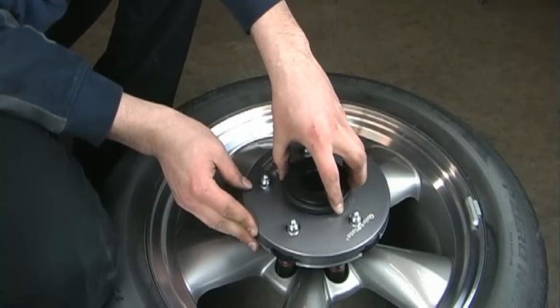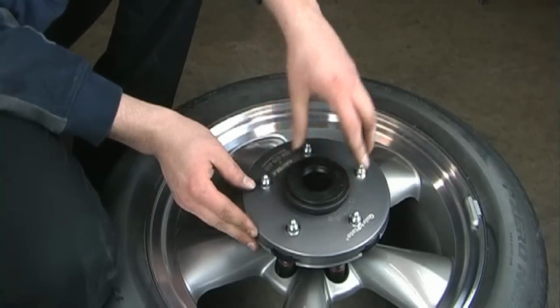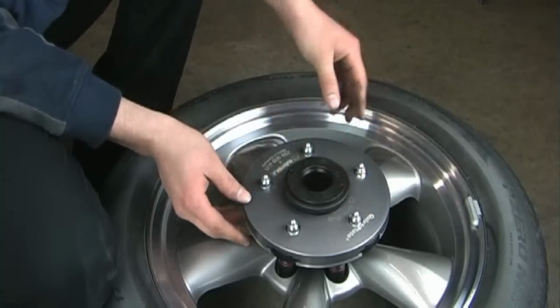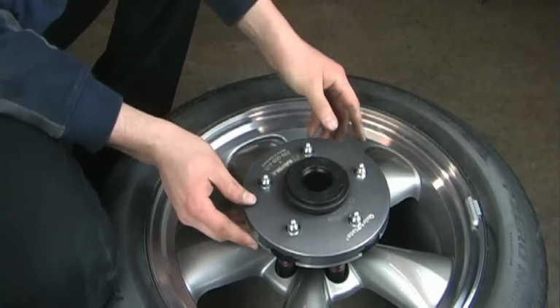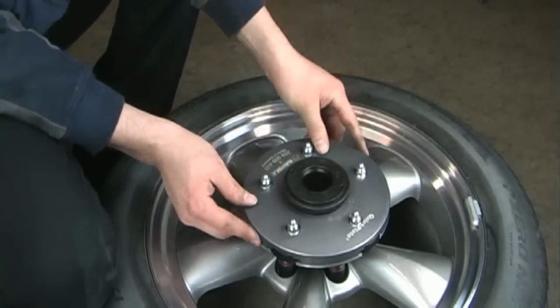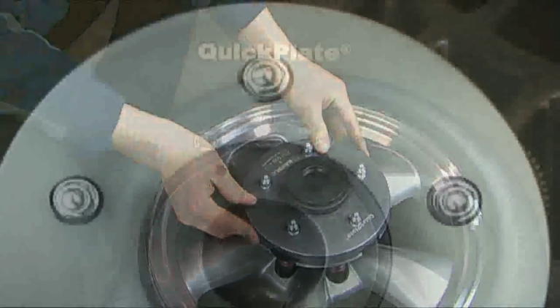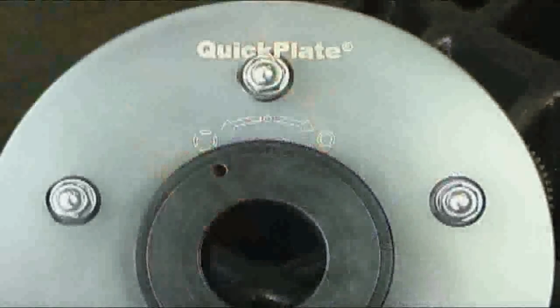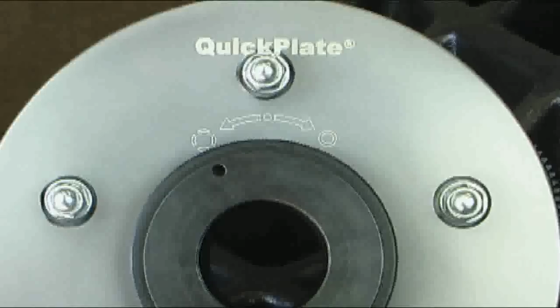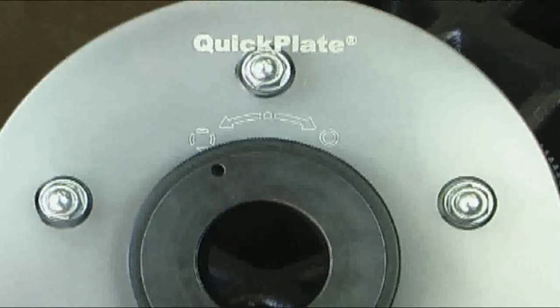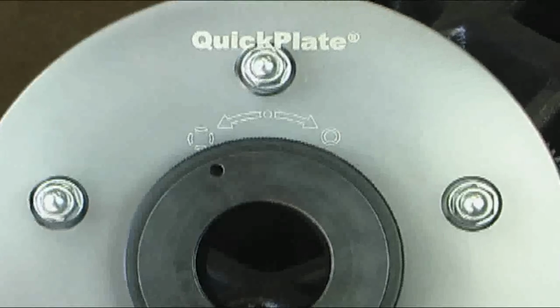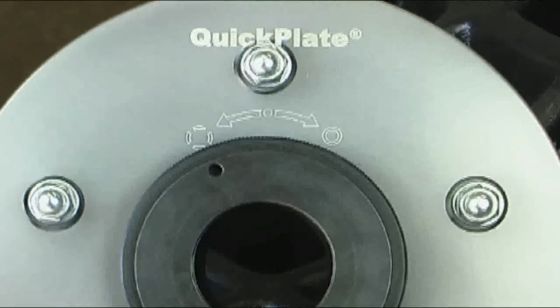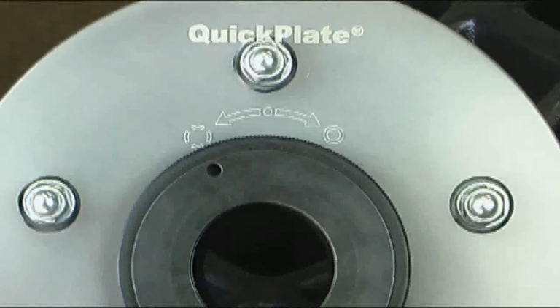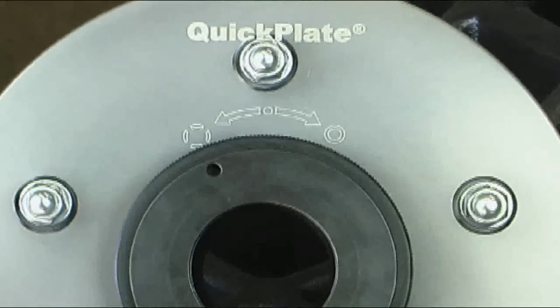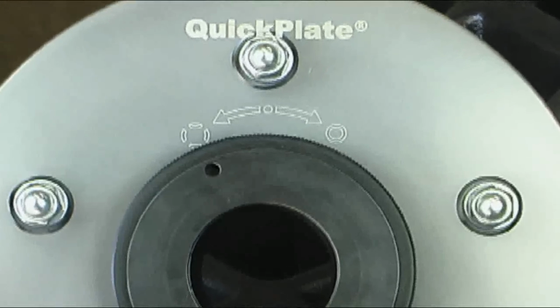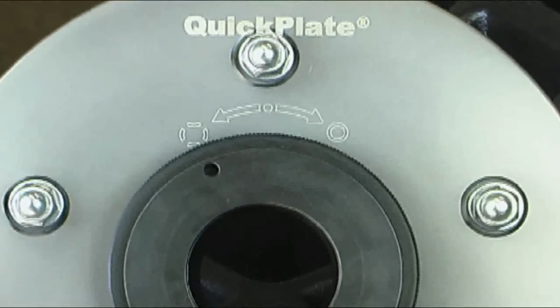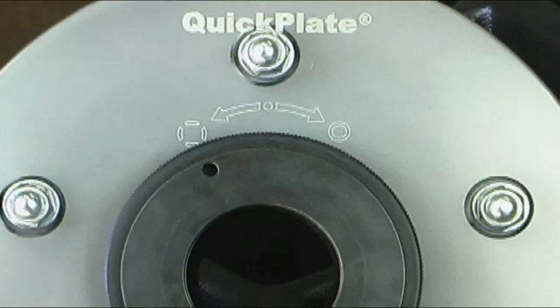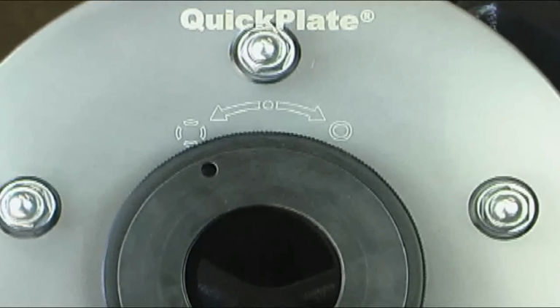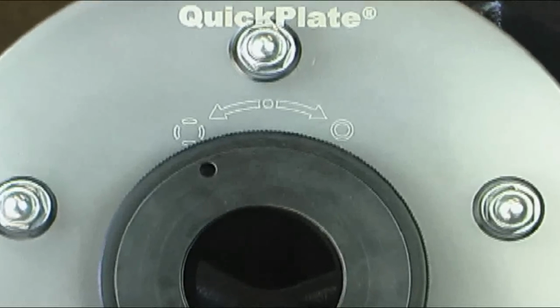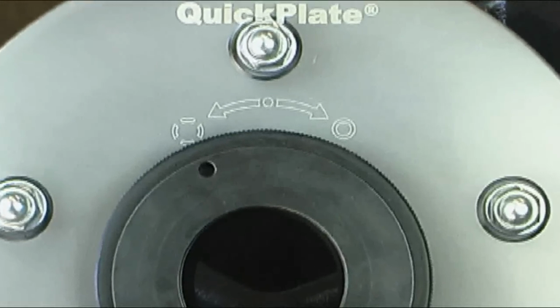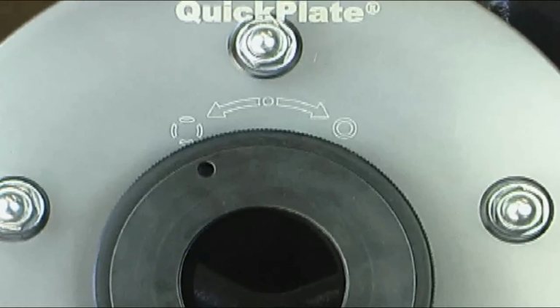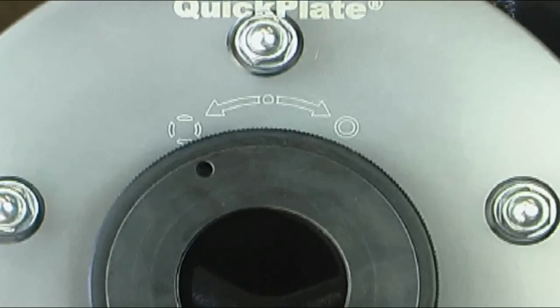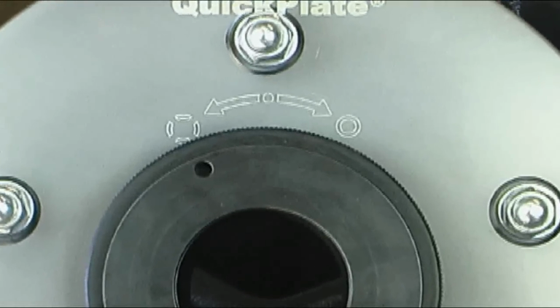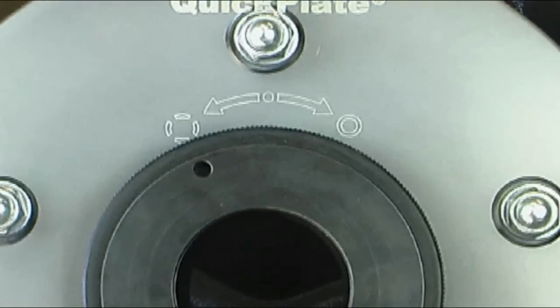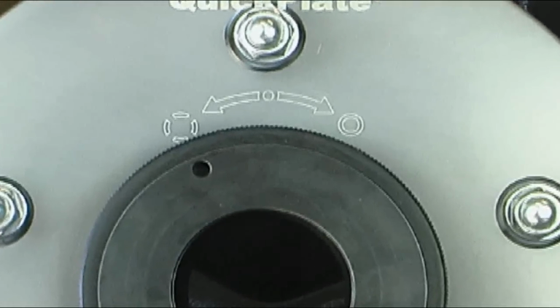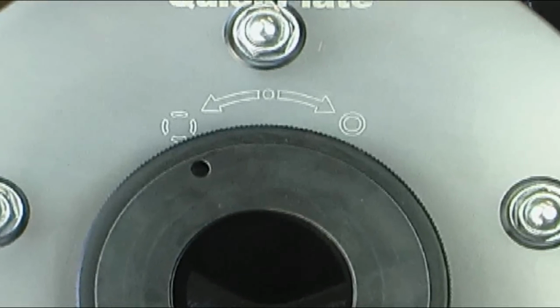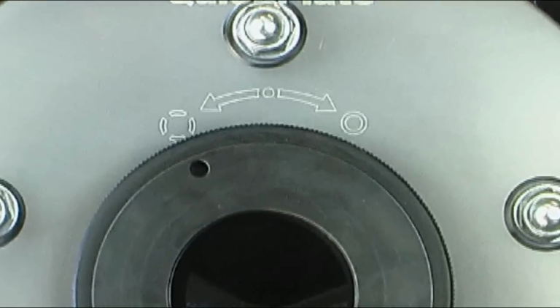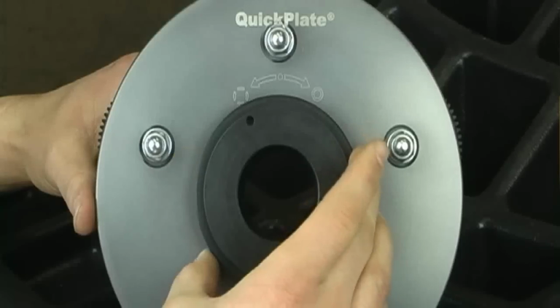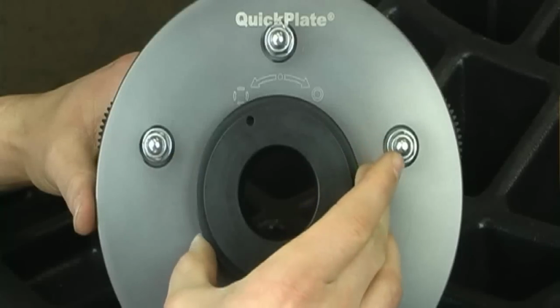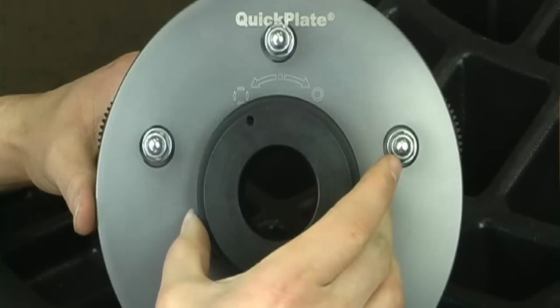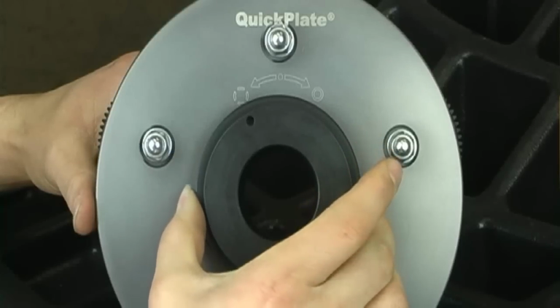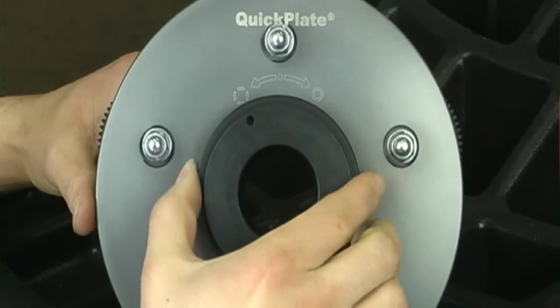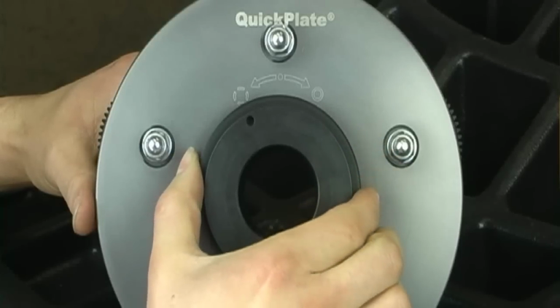After the pins are properly seated, twist the locking mechanism one-eighth of a turn clockwise. Do not over-tighten.